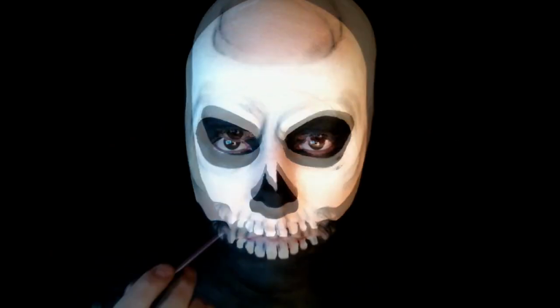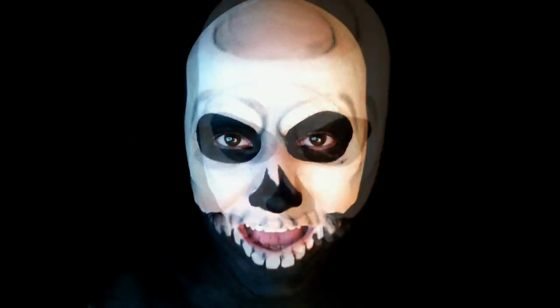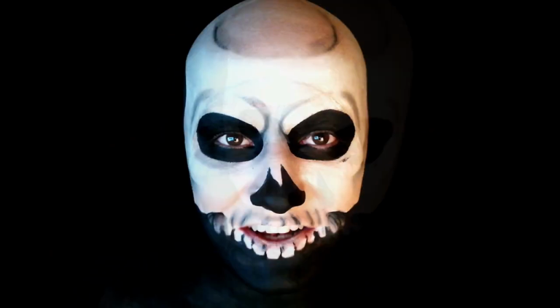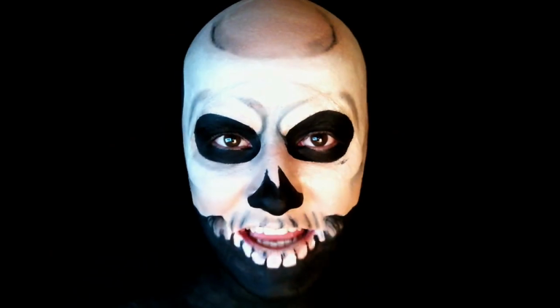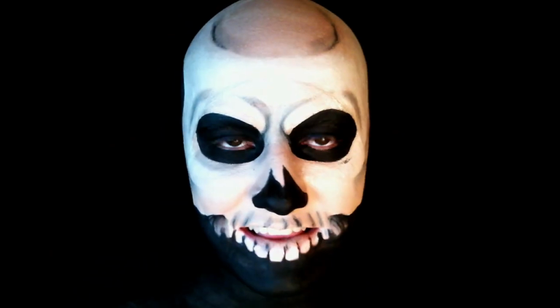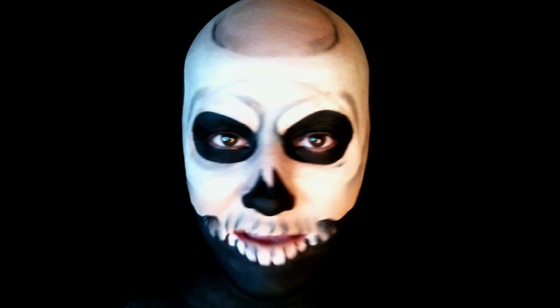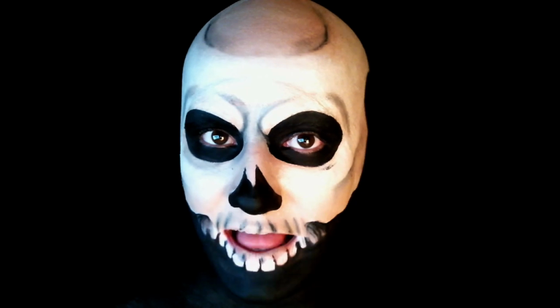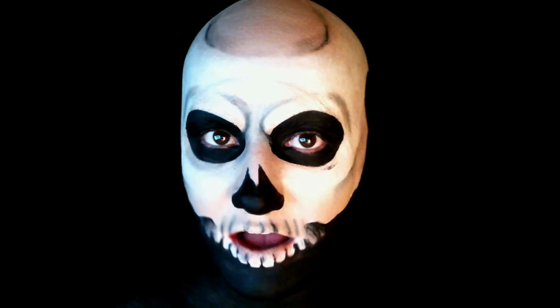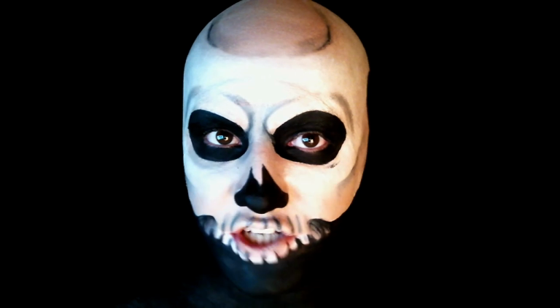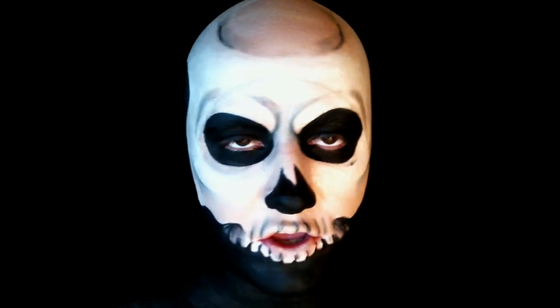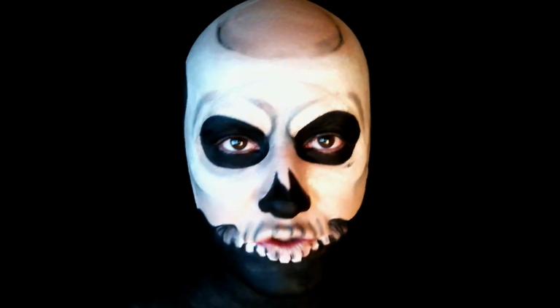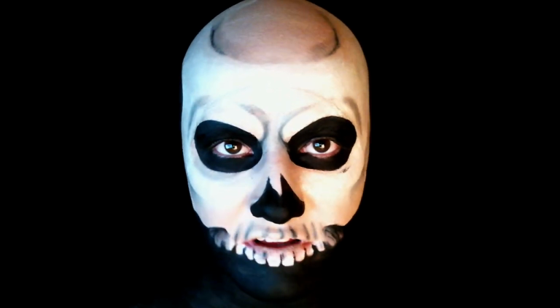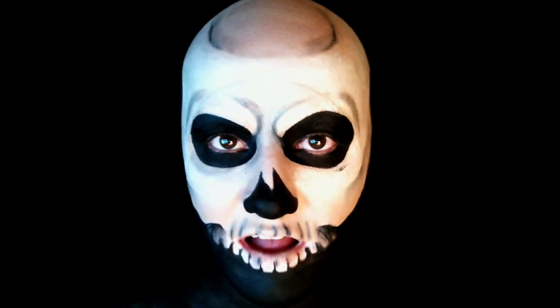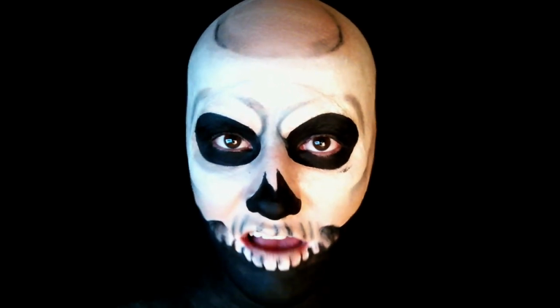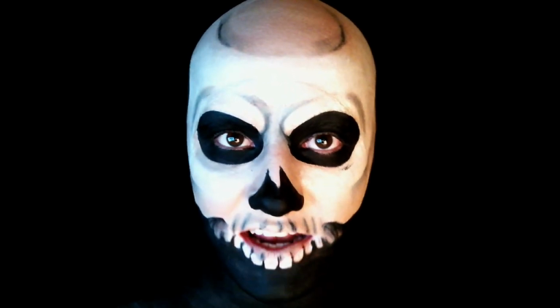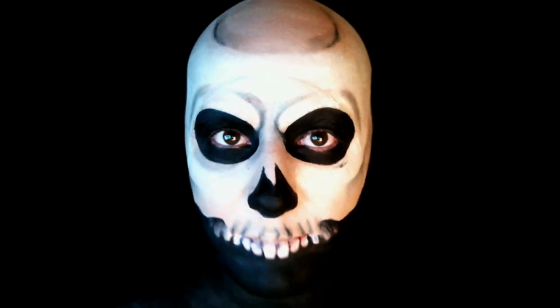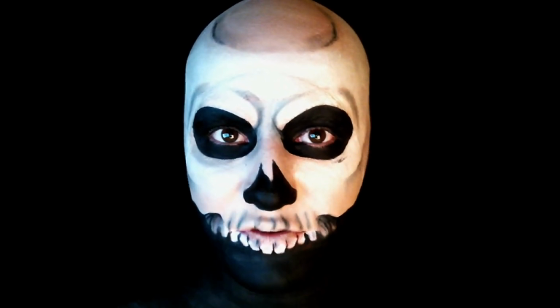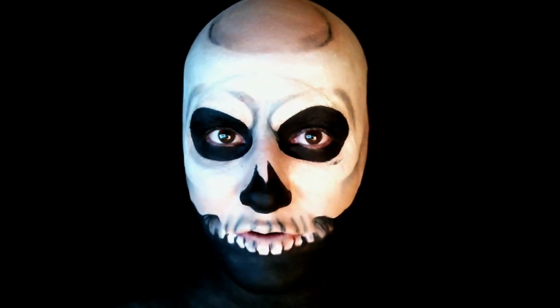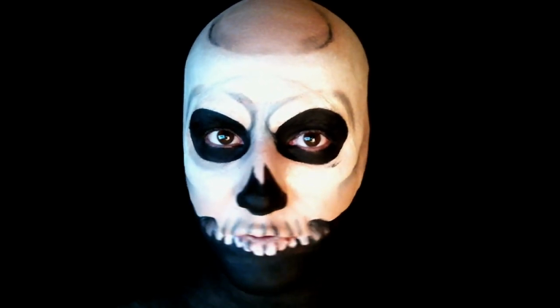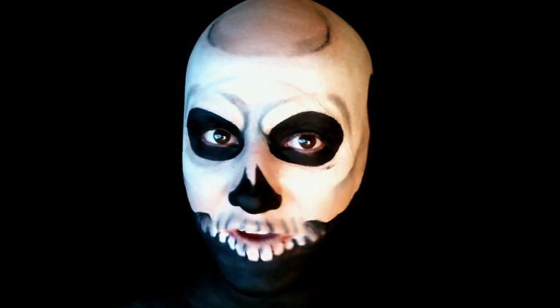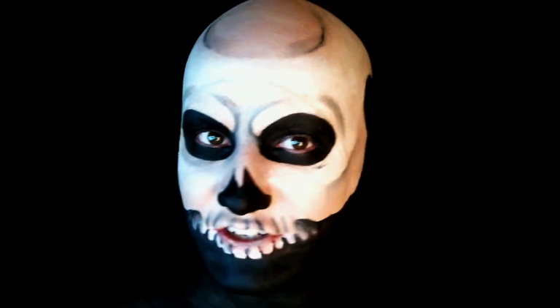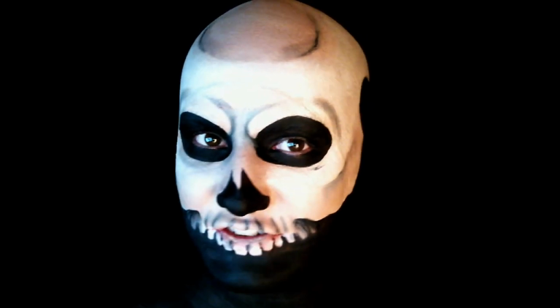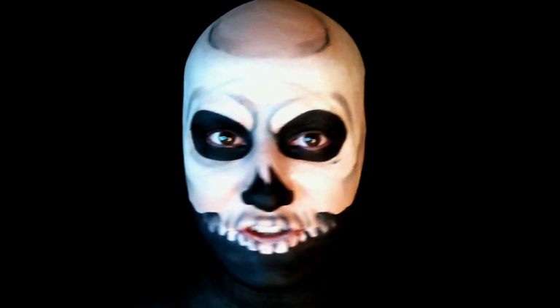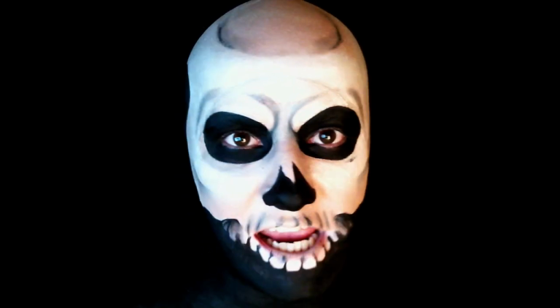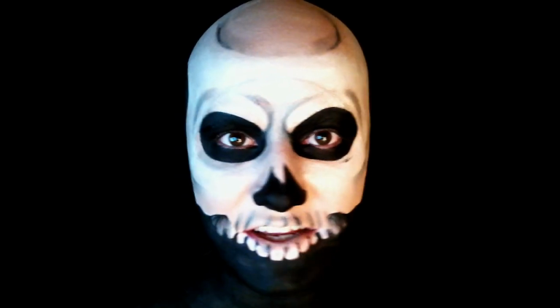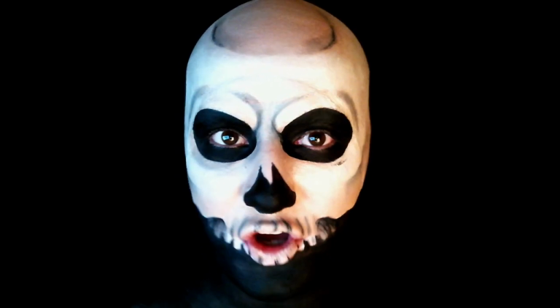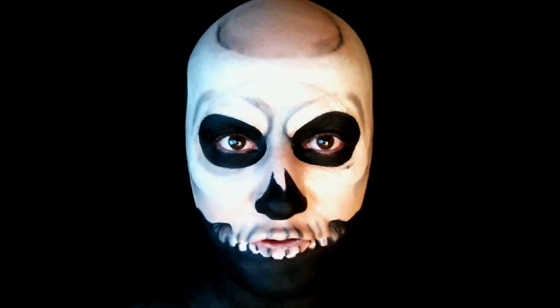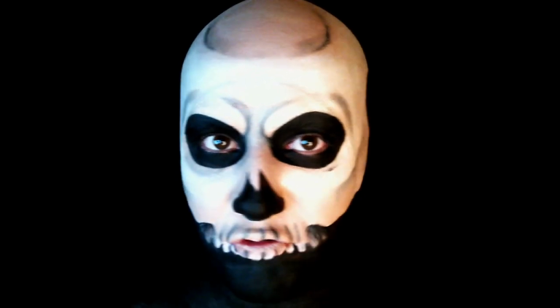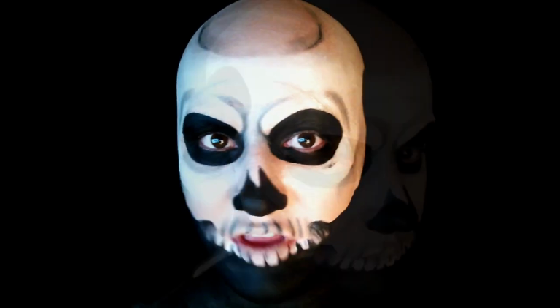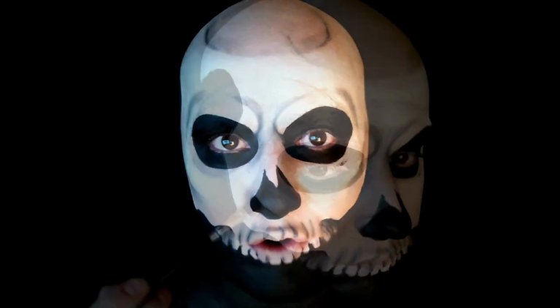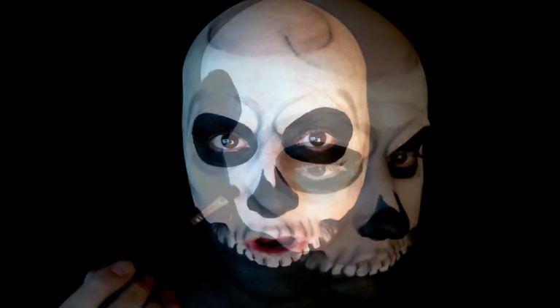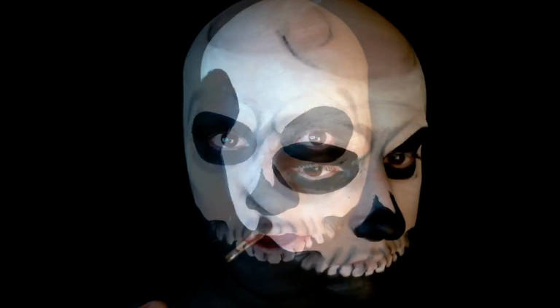Taking the same black eyeshadow, you just want to start darkening up some more of those features and just shading and contouring the whole look.